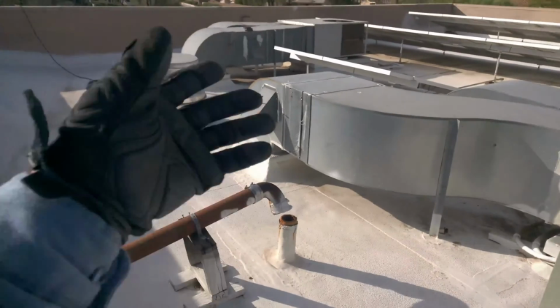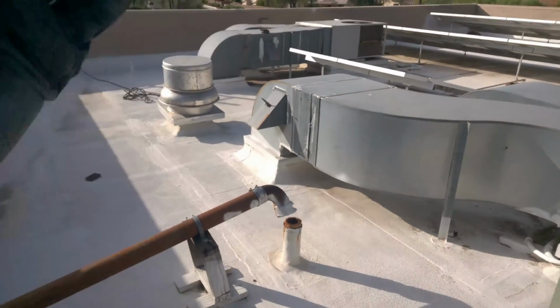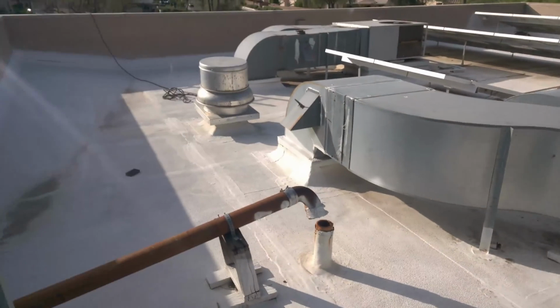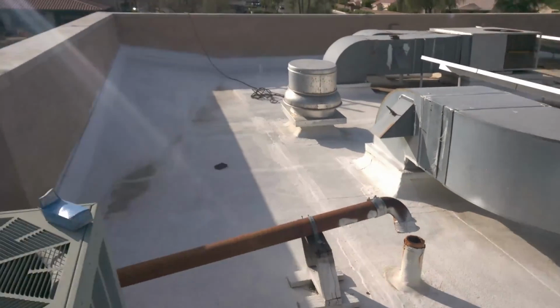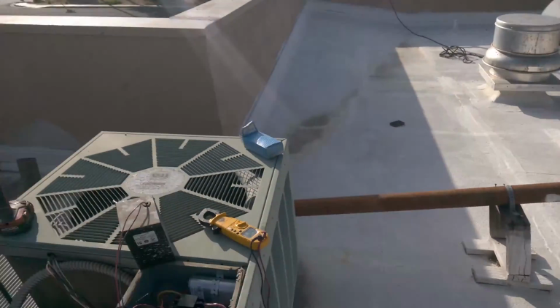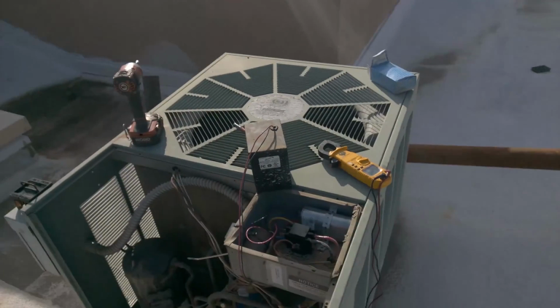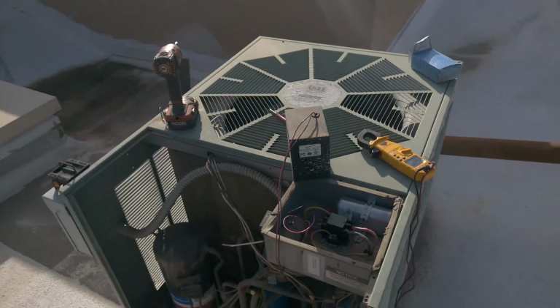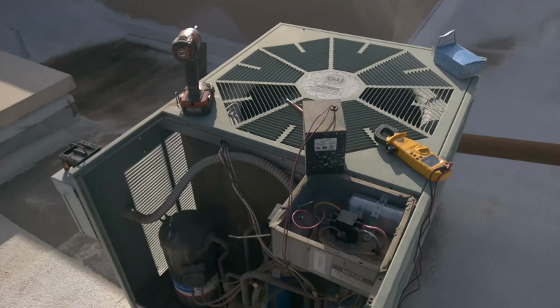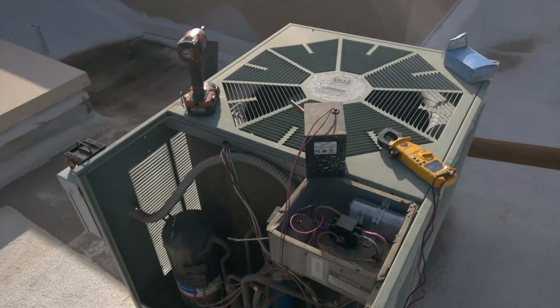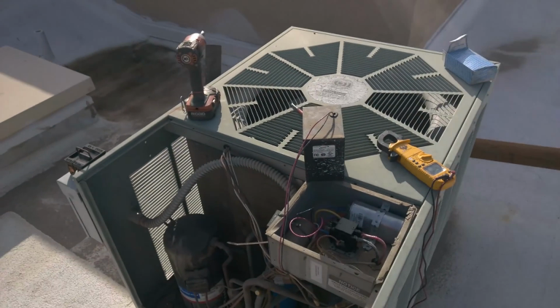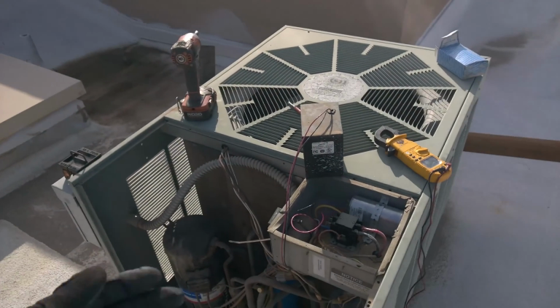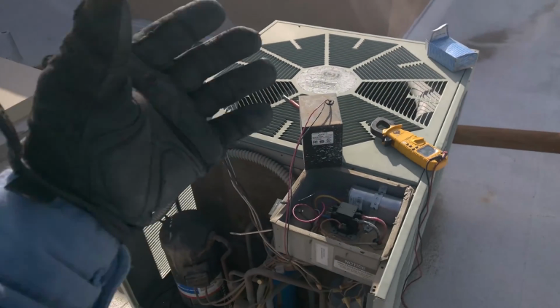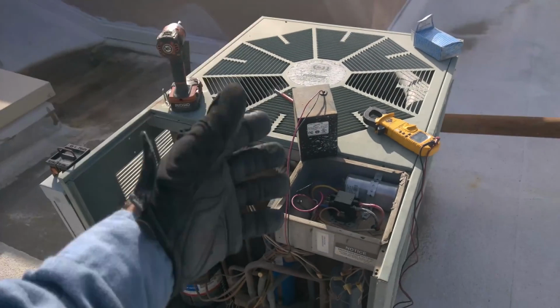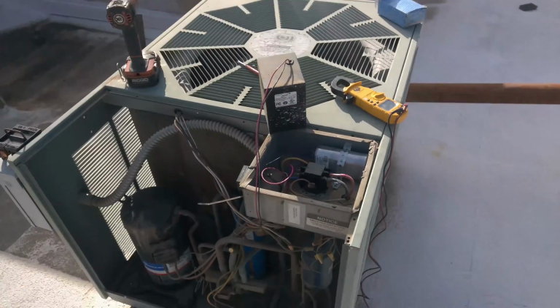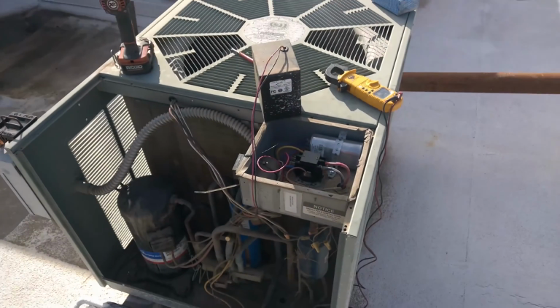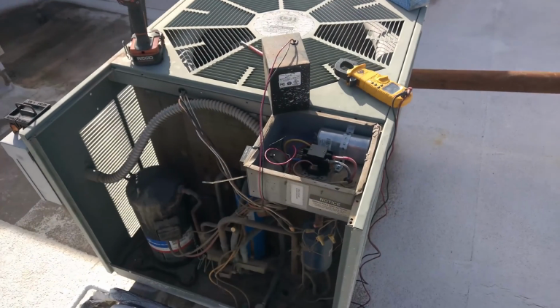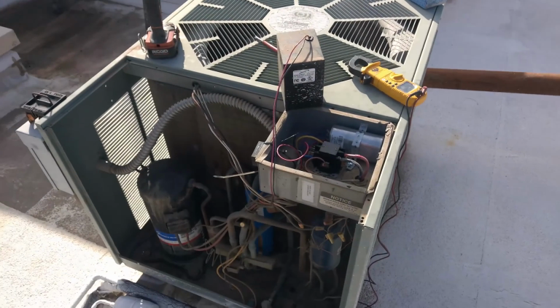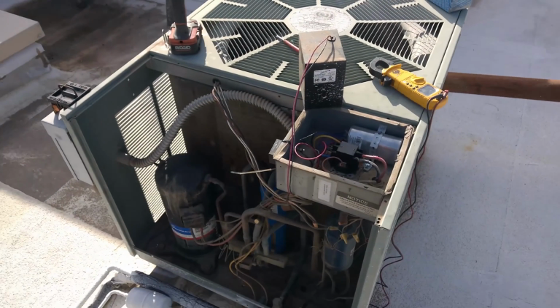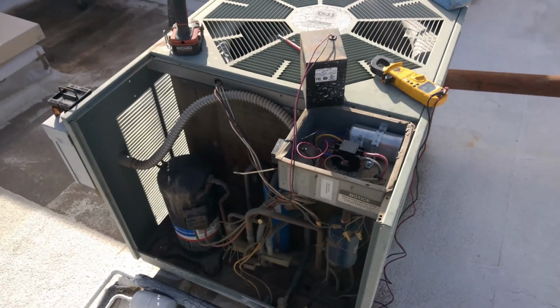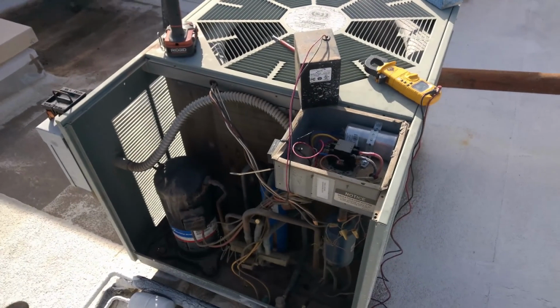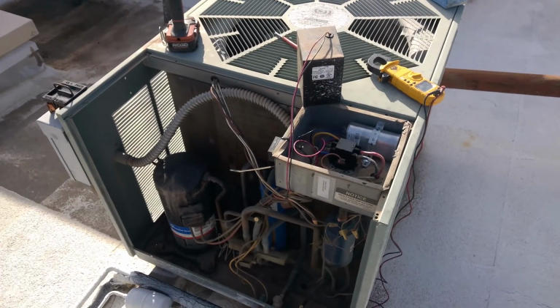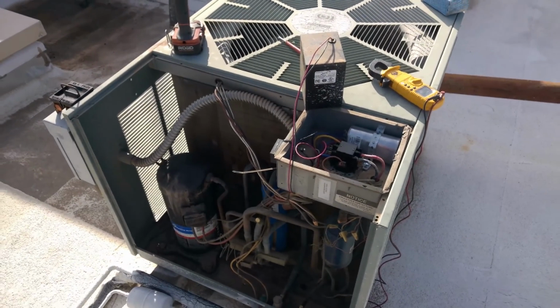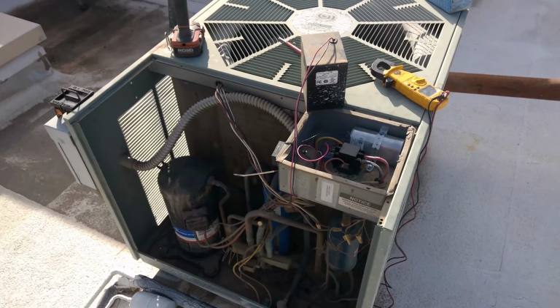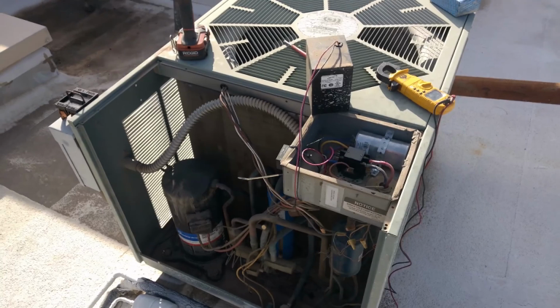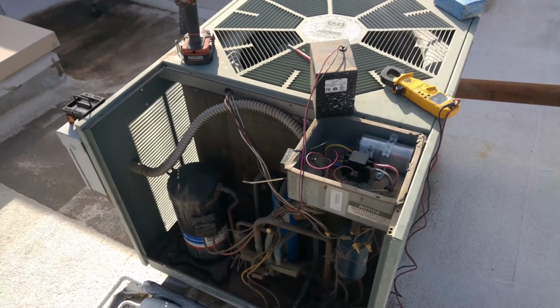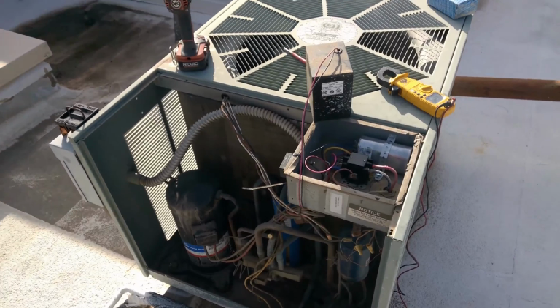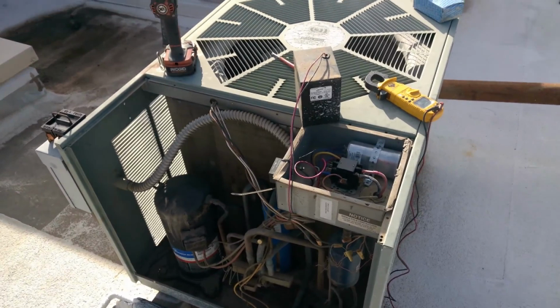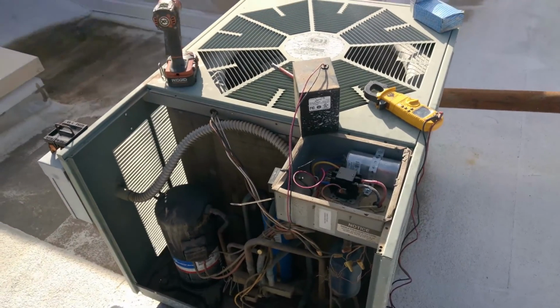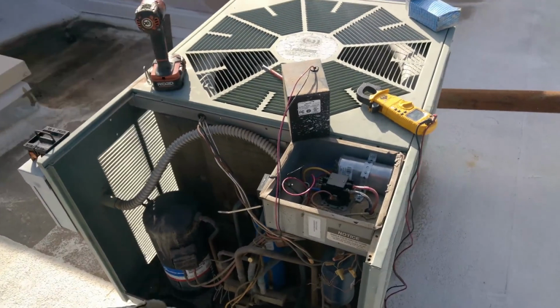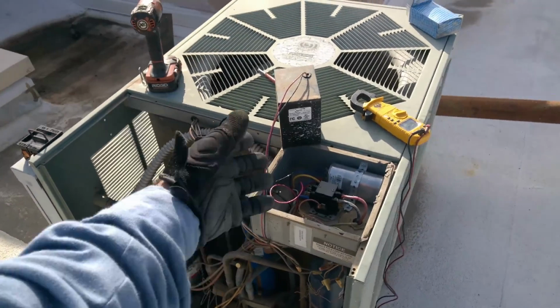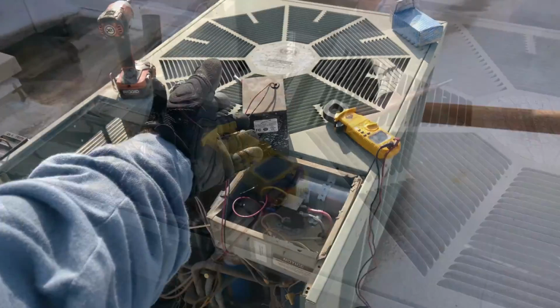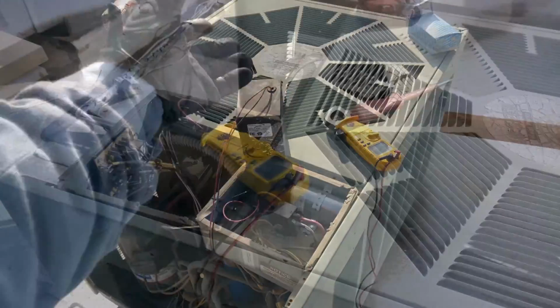I'm really surprised to see that thing on one of the units here on a commercial job. I didn't notice one on any of the other units — it's just weird that it was in this one. Somebody must have told them they needed it, or it must have been a gimmick sale.